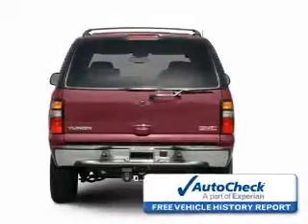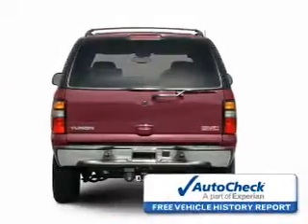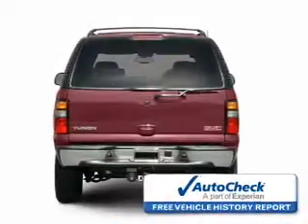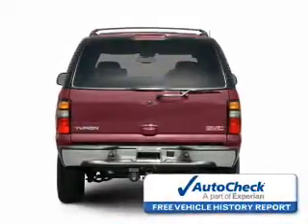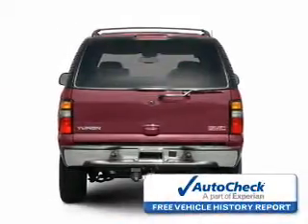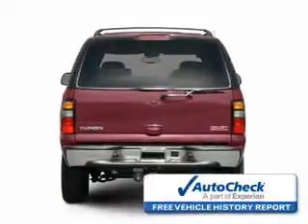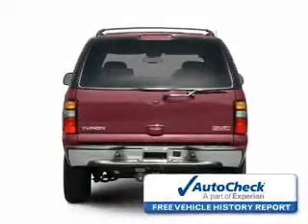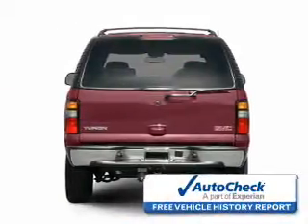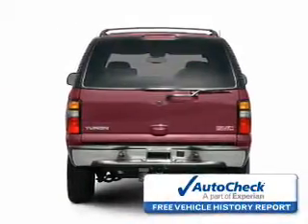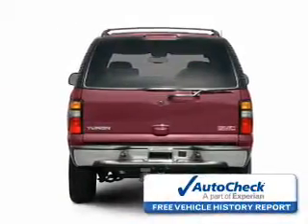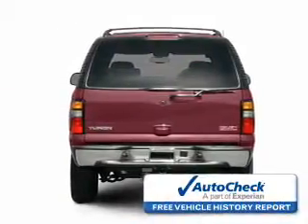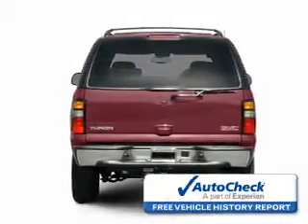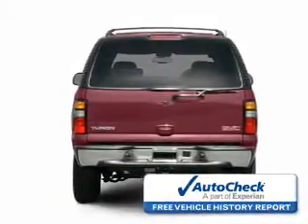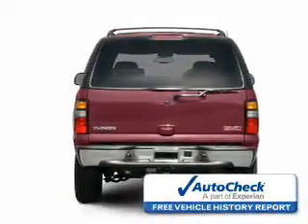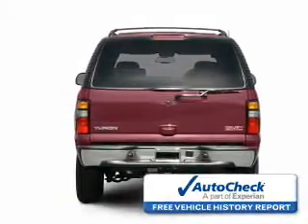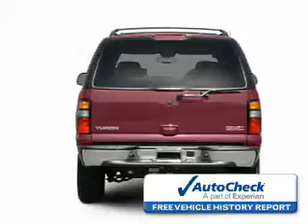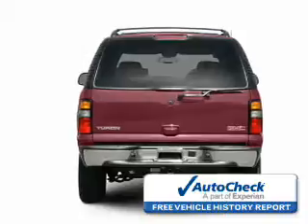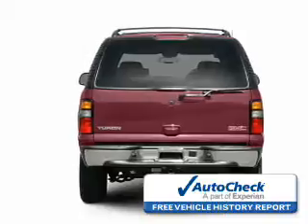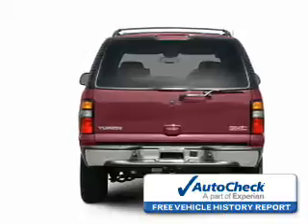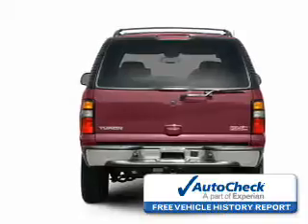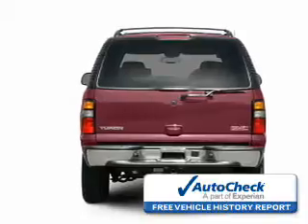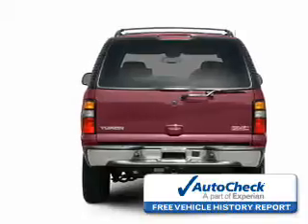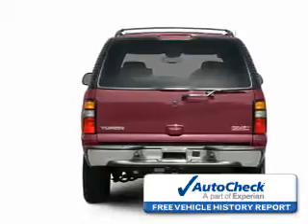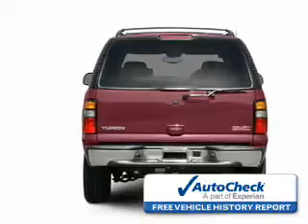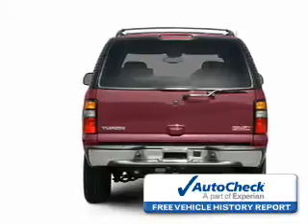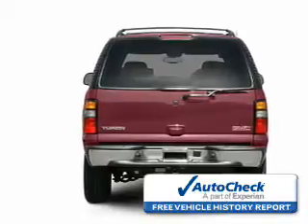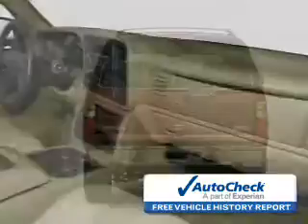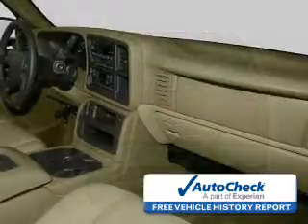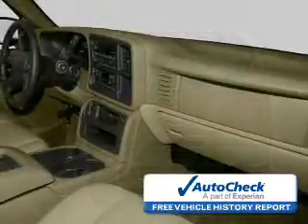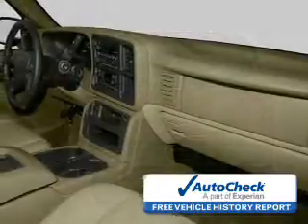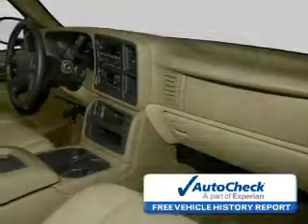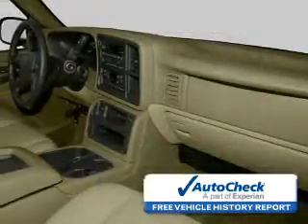Be confident in your purchase with an AutoCheck Vehicle History Report, the industry's trusted vehicle history provider.